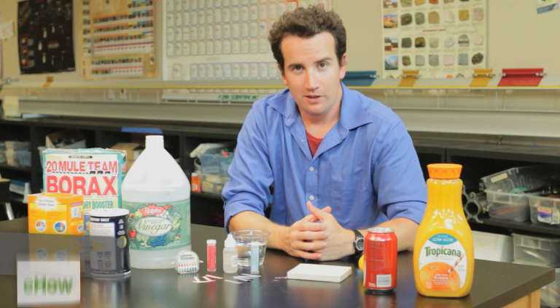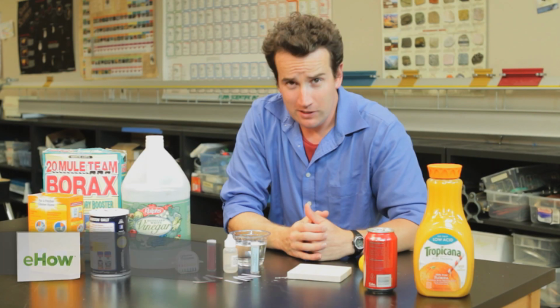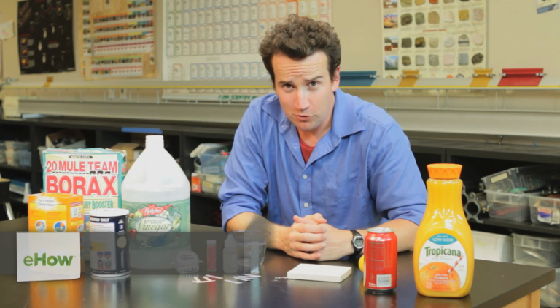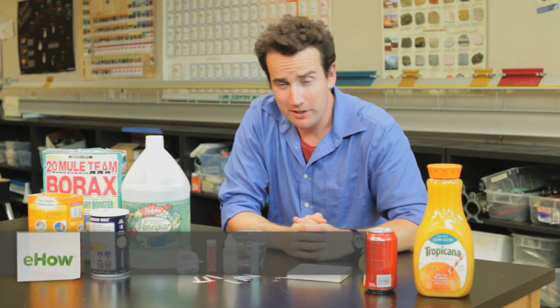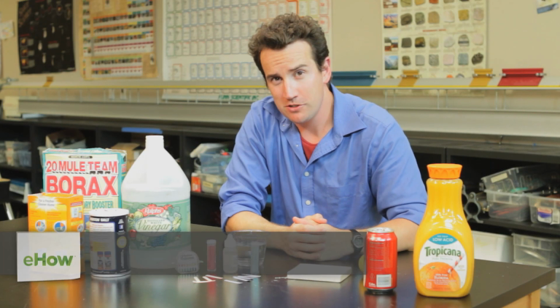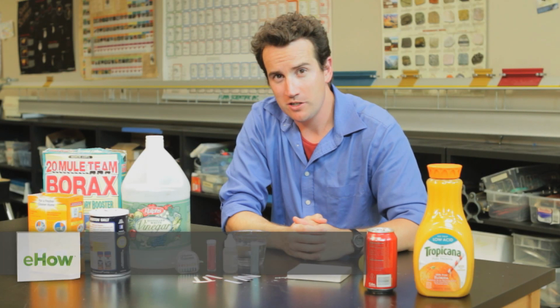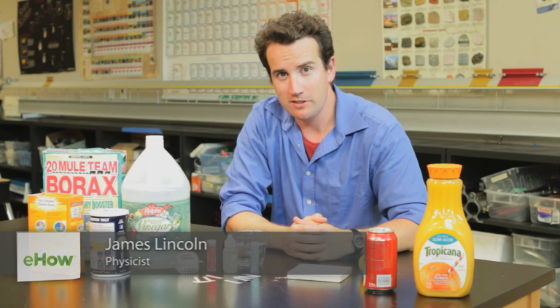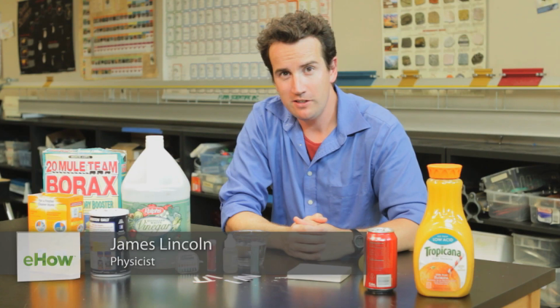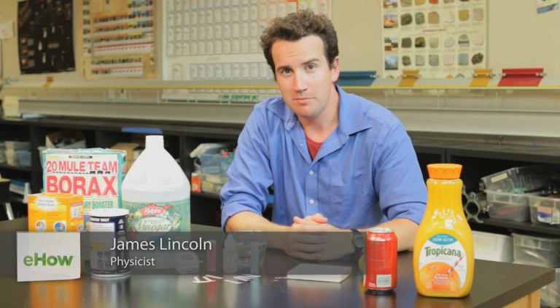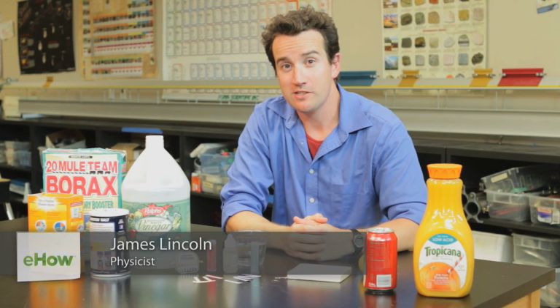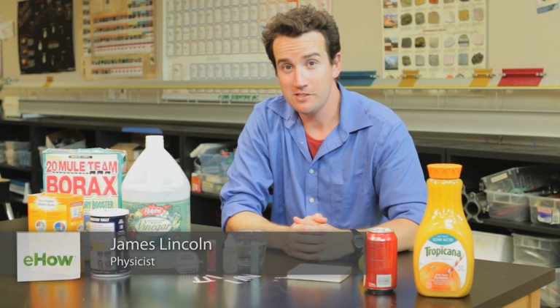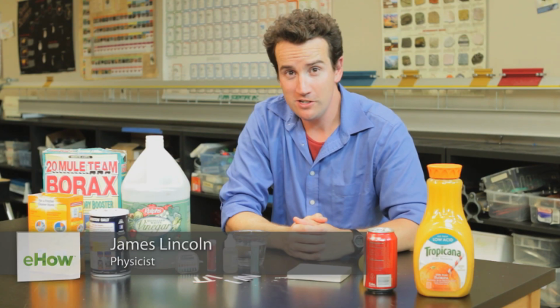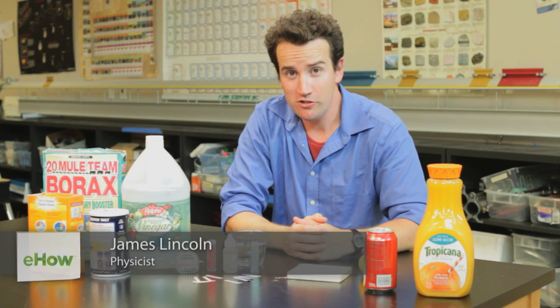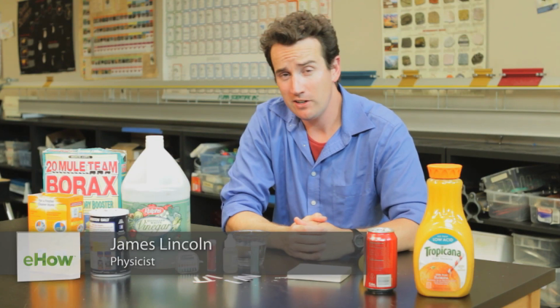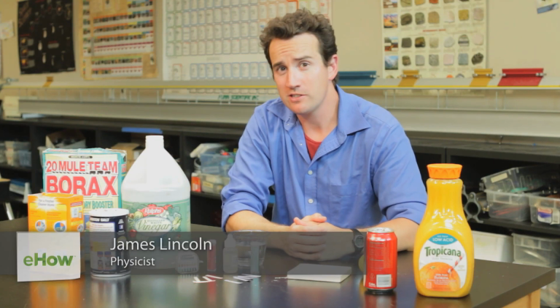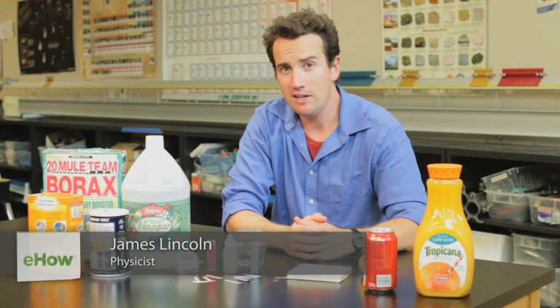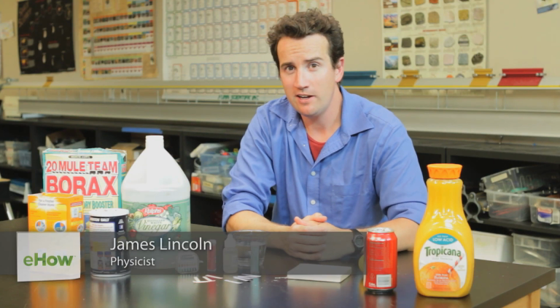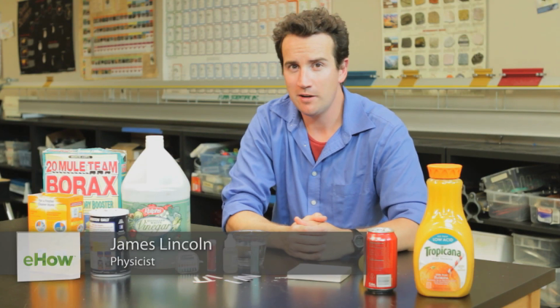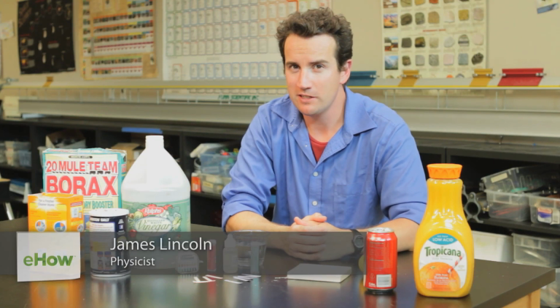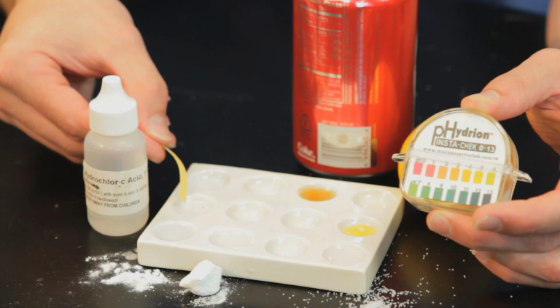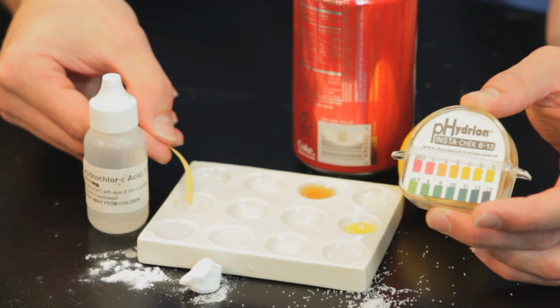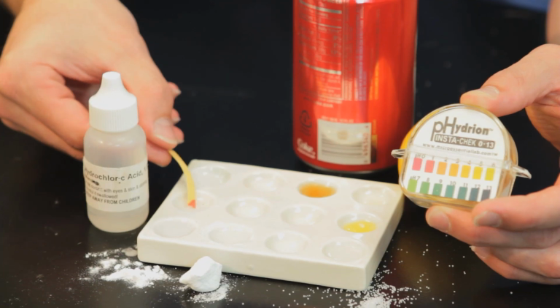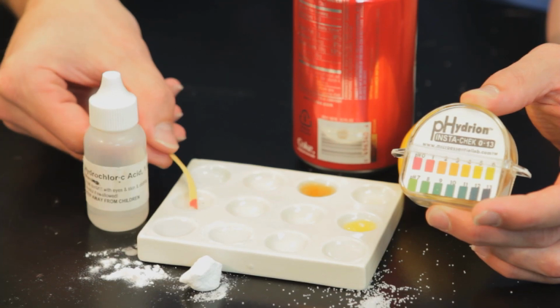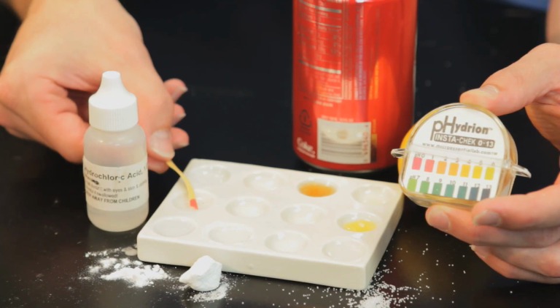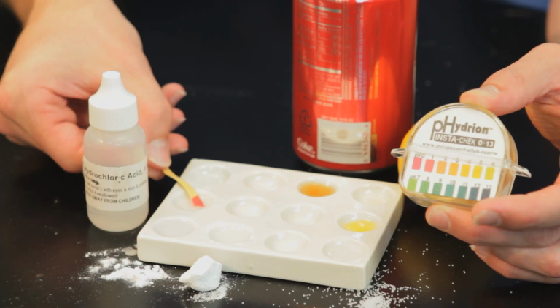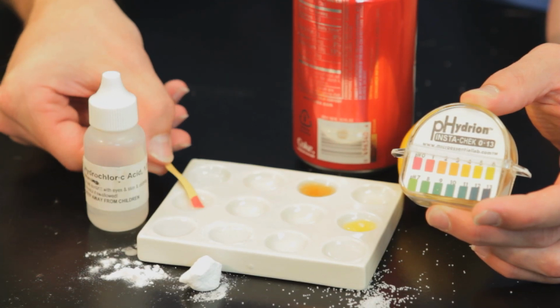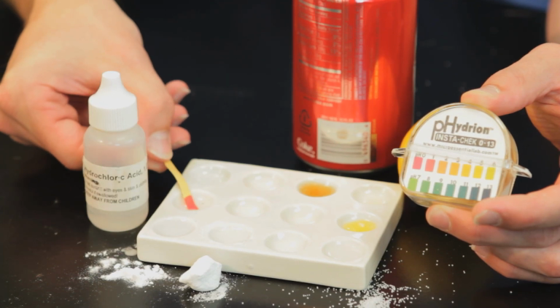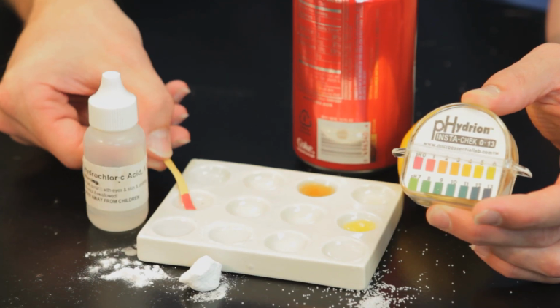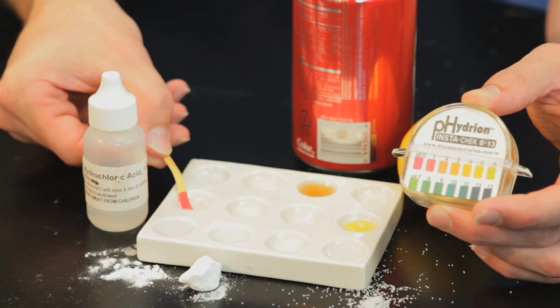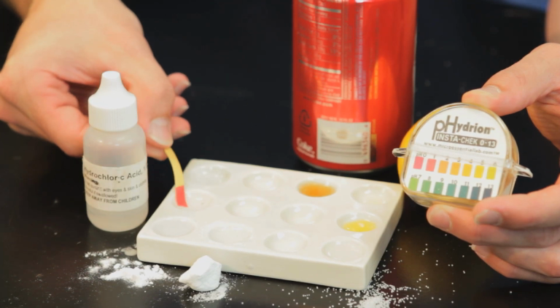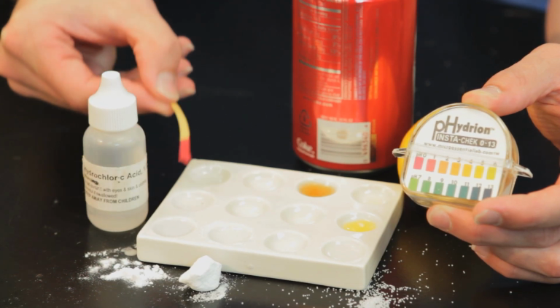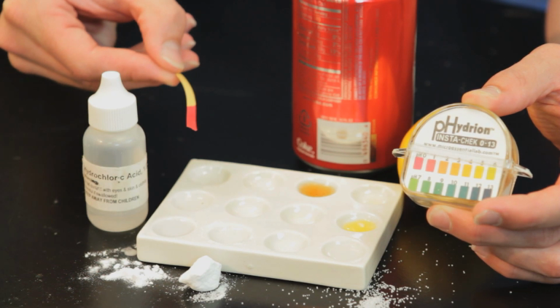Hello, my name is James Lincoln. I'm a science teacher, and today I'm going to tell you how to do experiments with the pH scale.